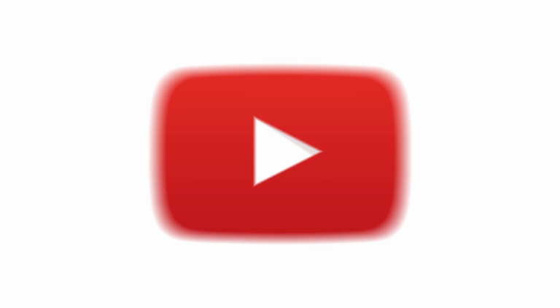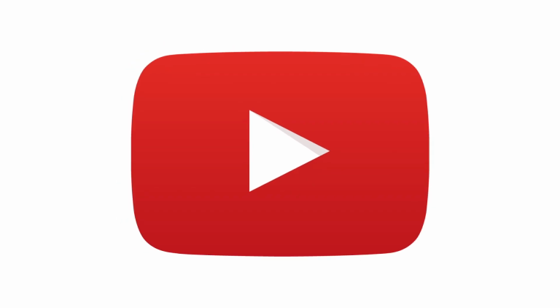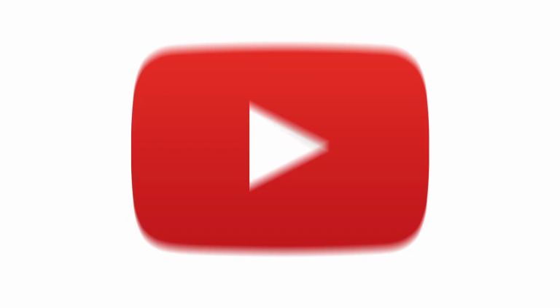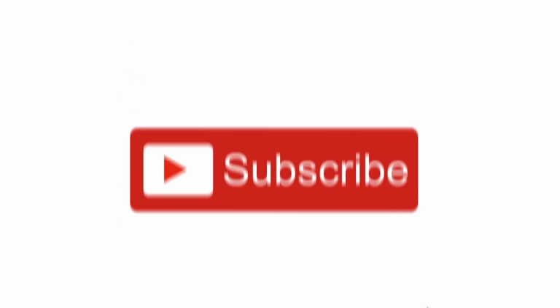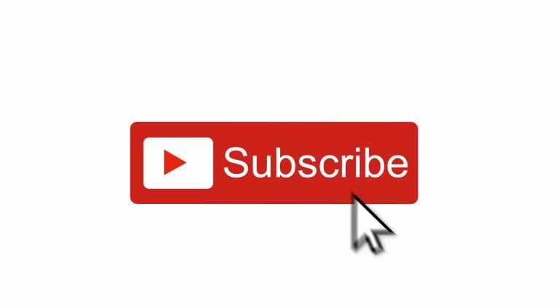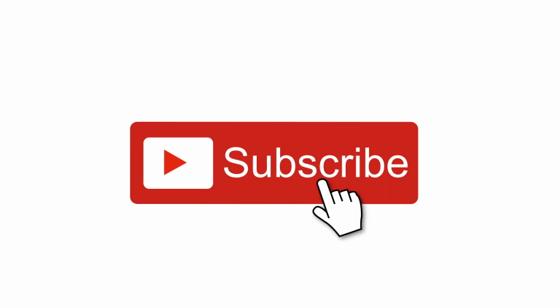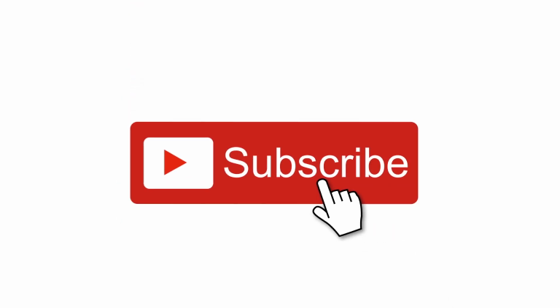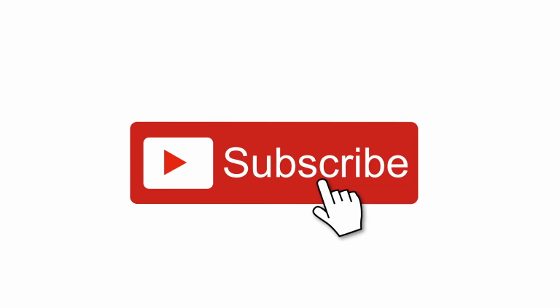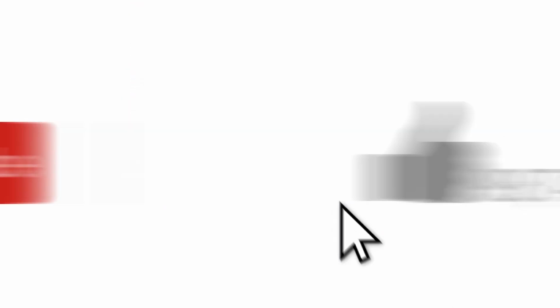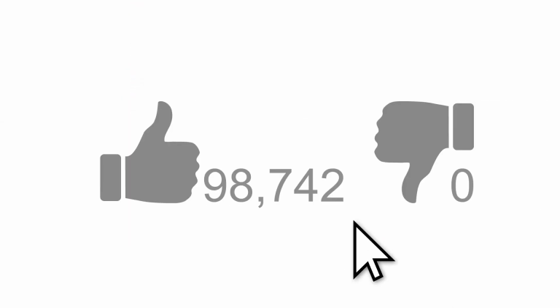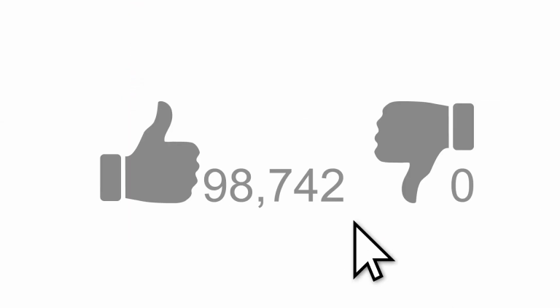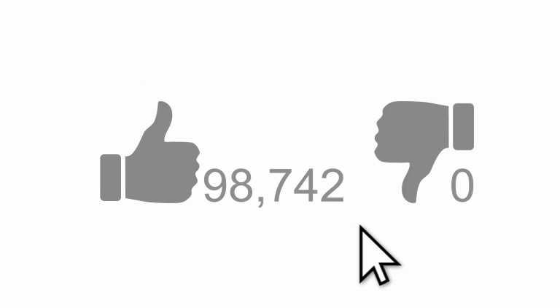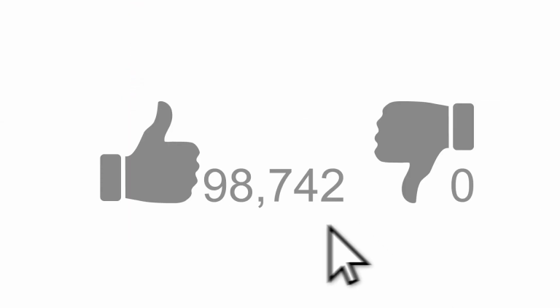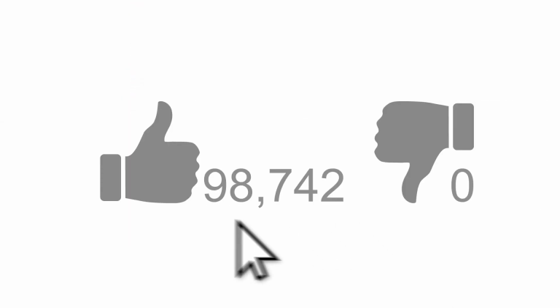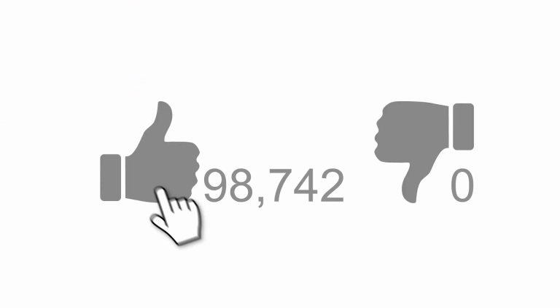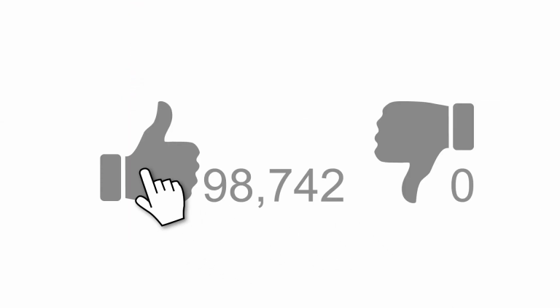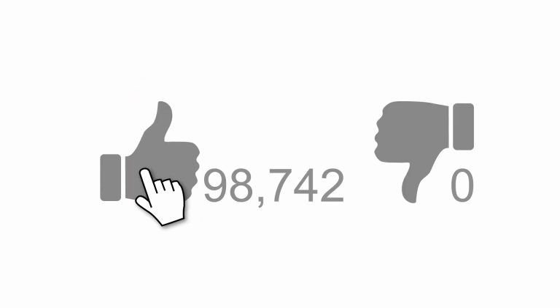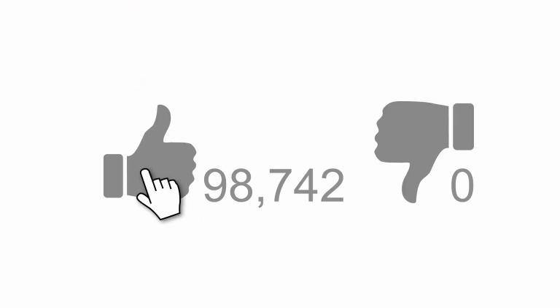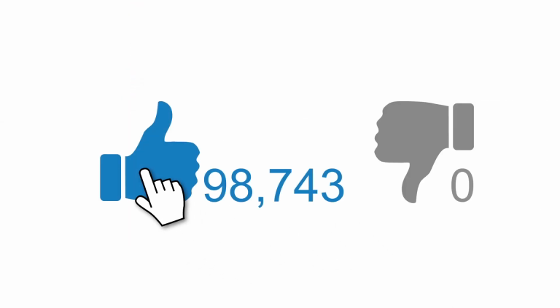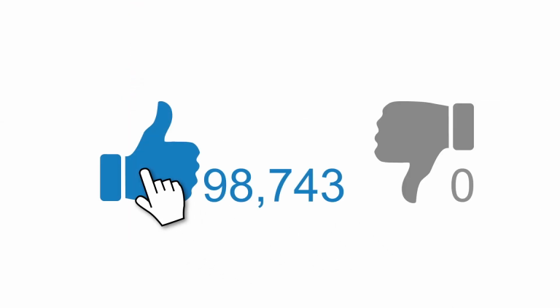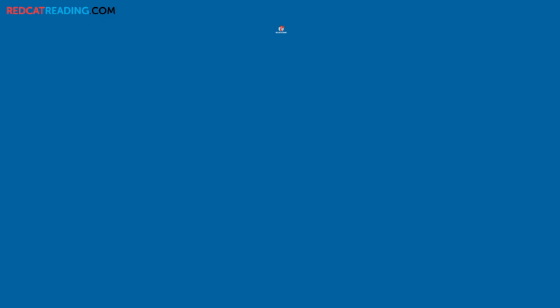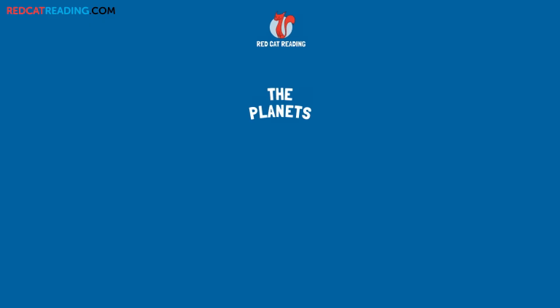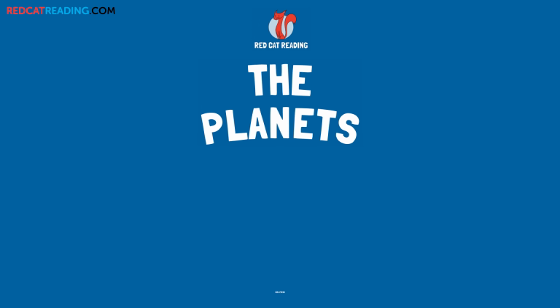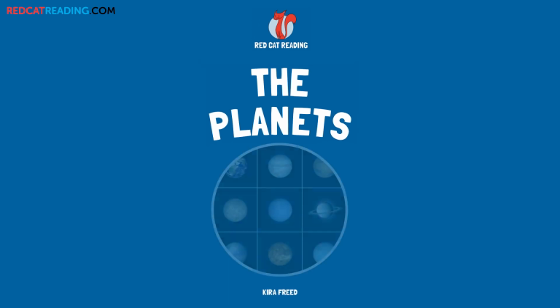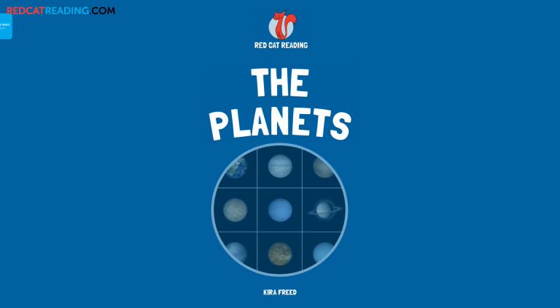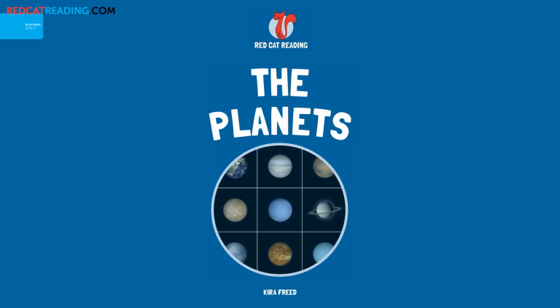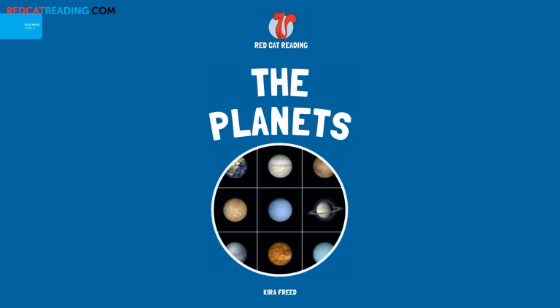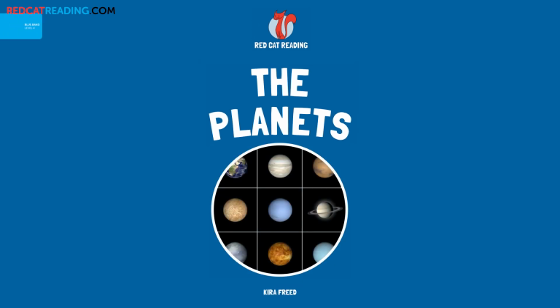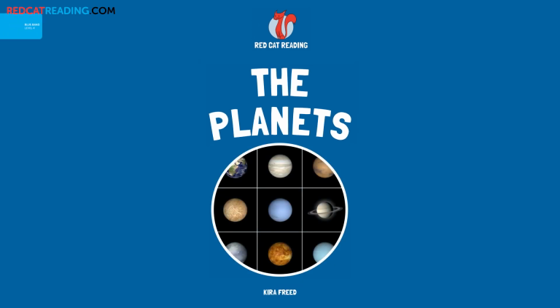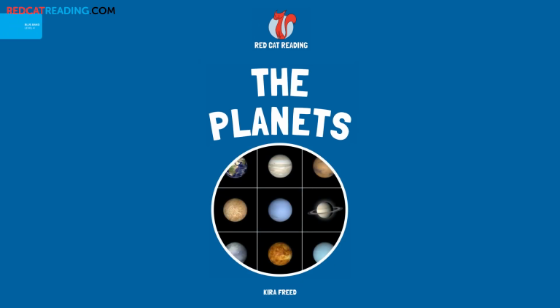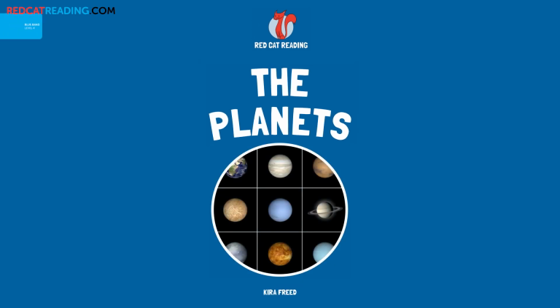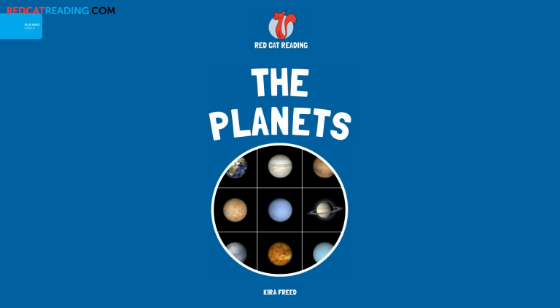Subscribe to our channel, and if you enjoyed this video, give it a thumbs up for more! Red Cat Reading. Learn to Read.